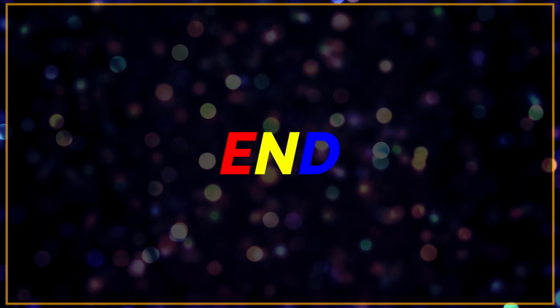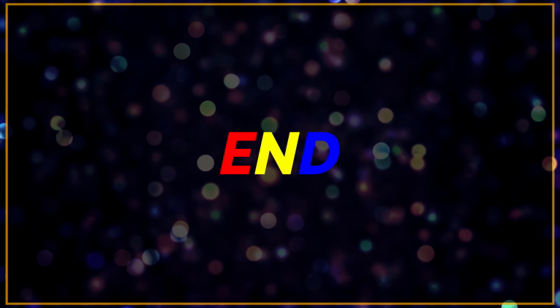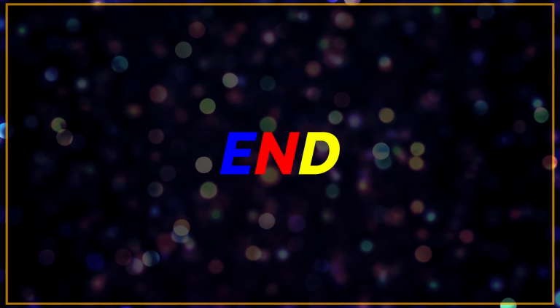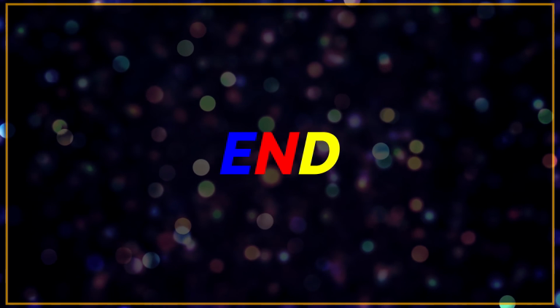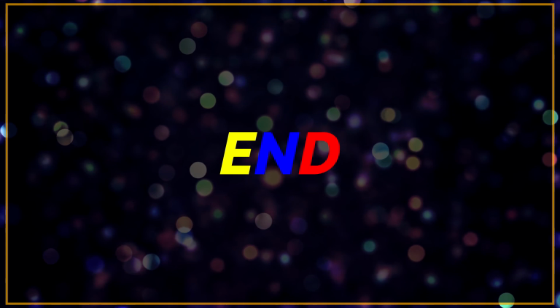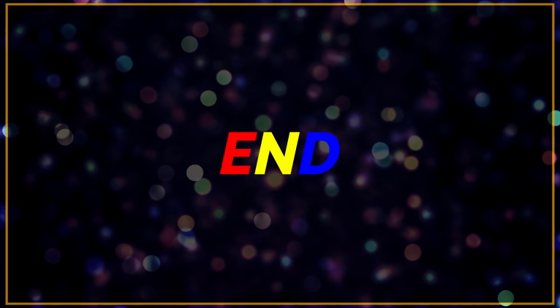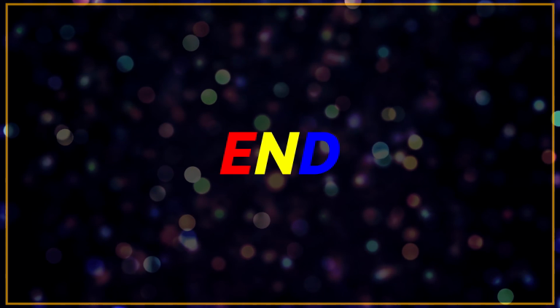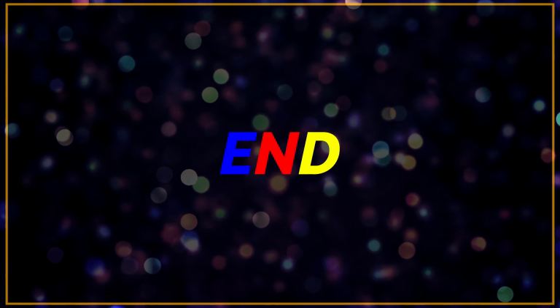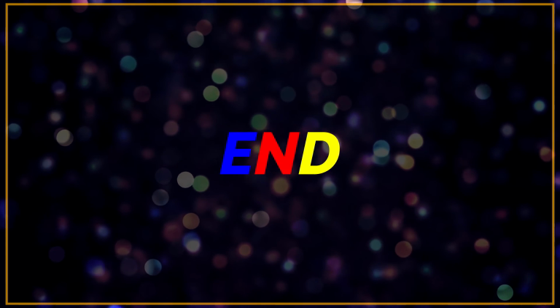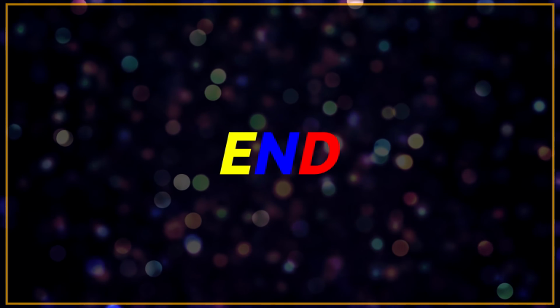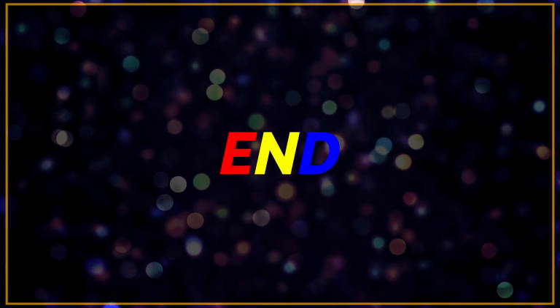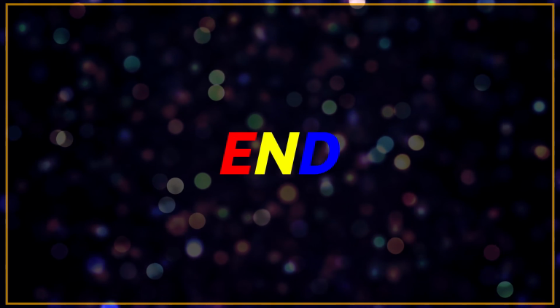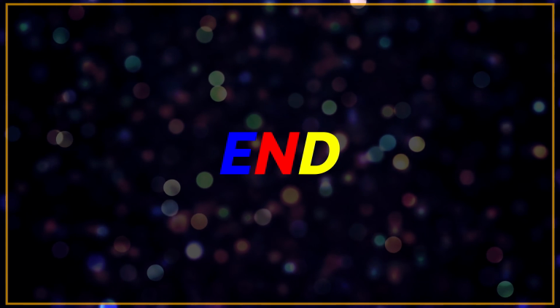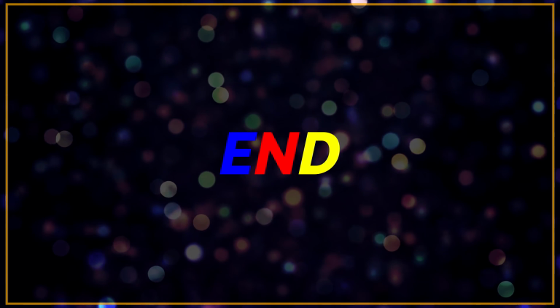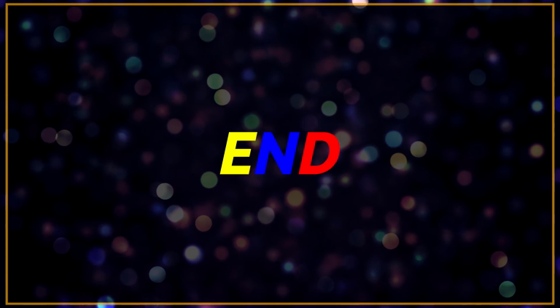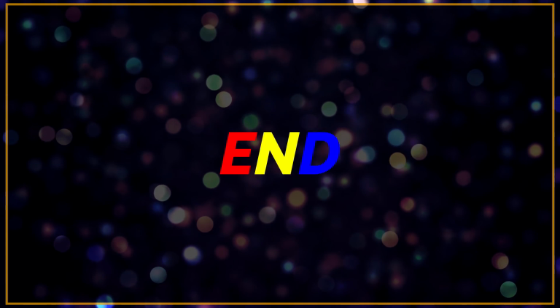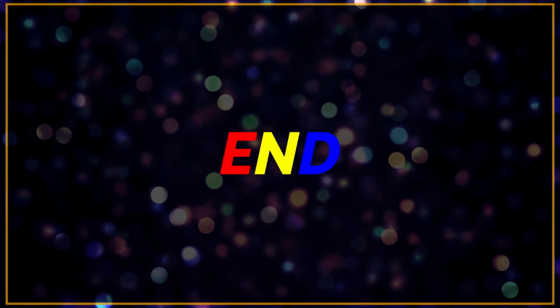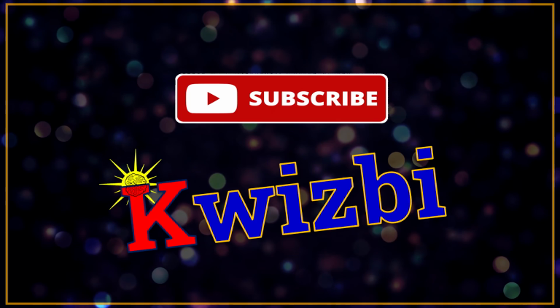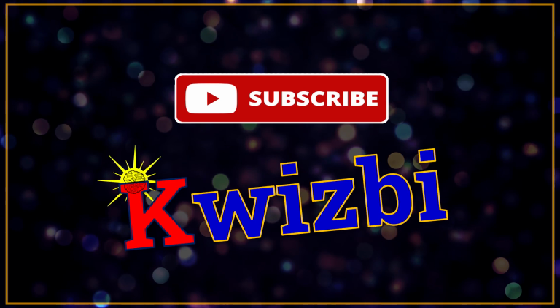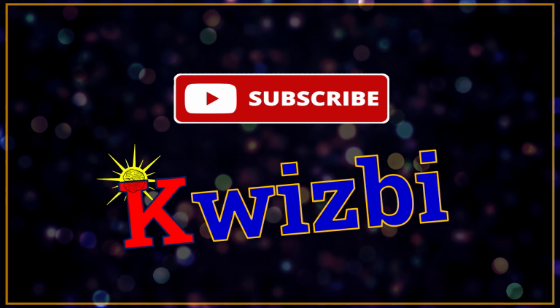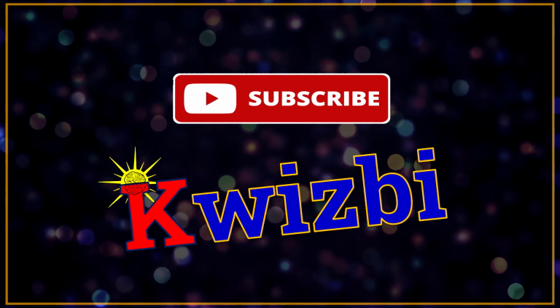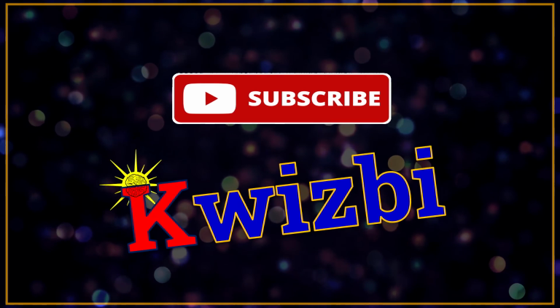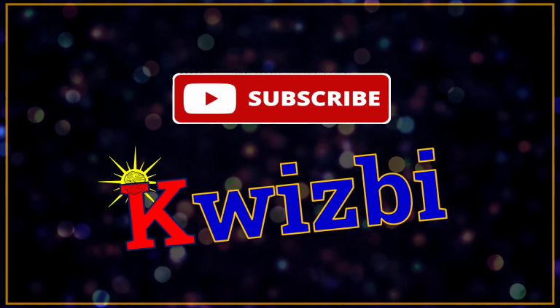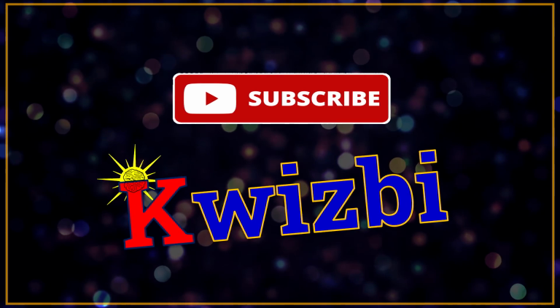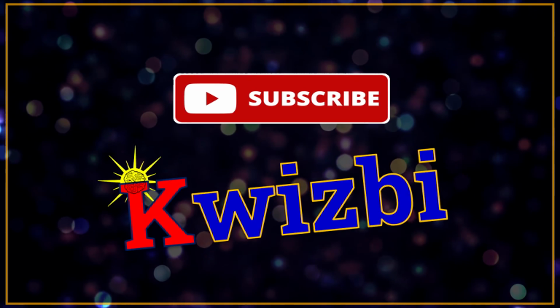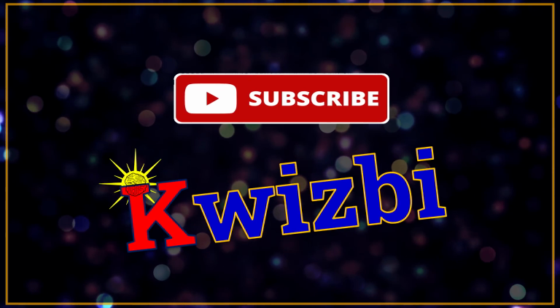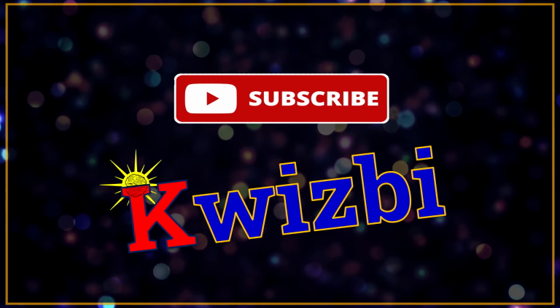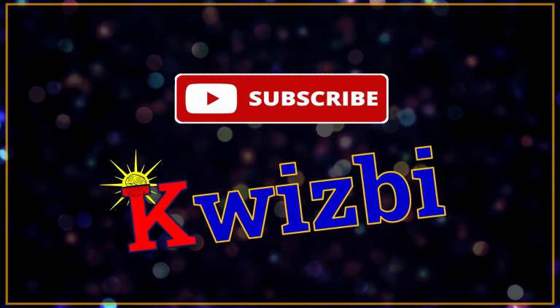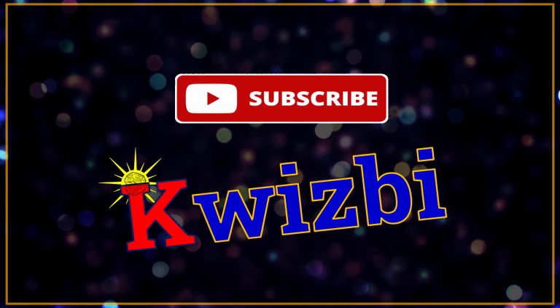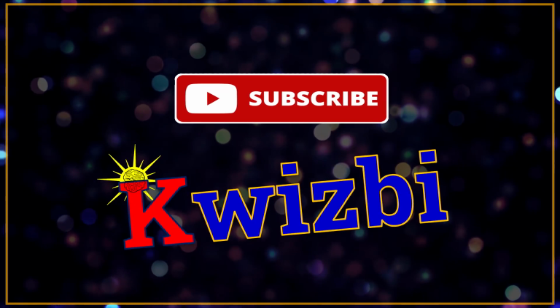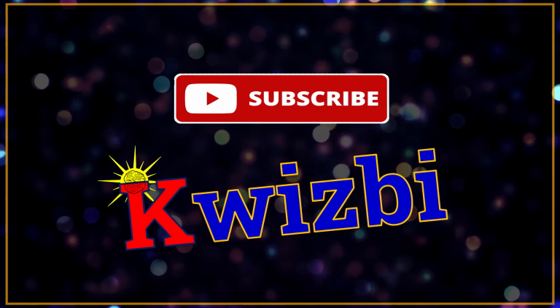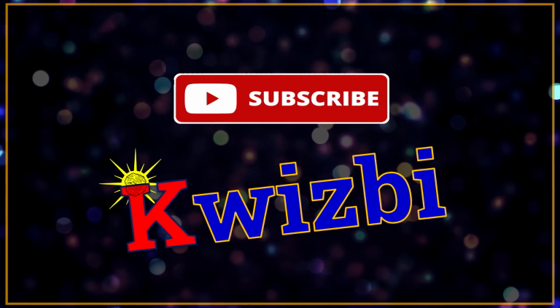That's it for this episode. I hope you had fun — see you in my next video. Don't forget to subscribe. Thank you!